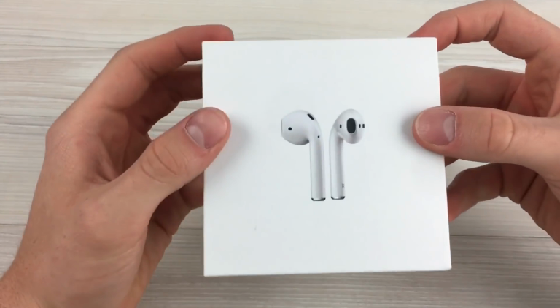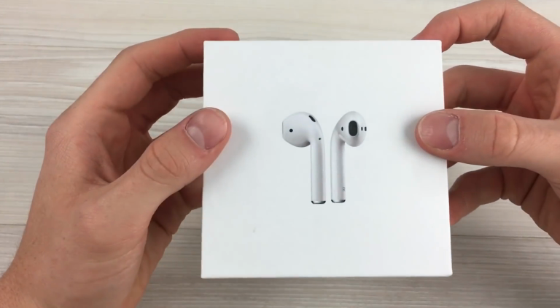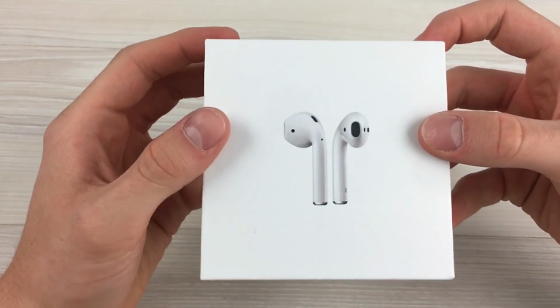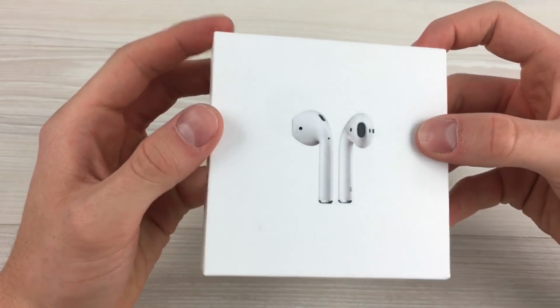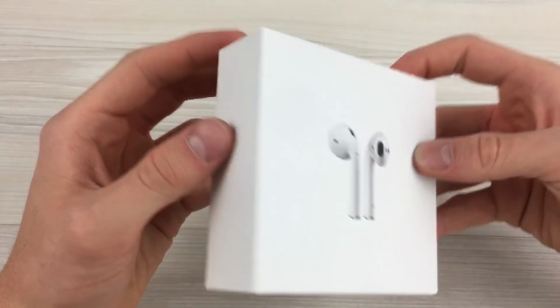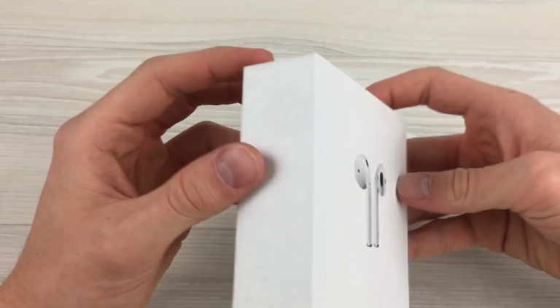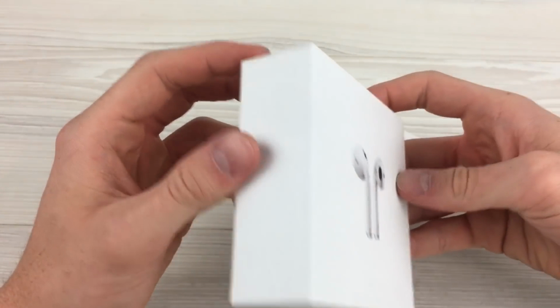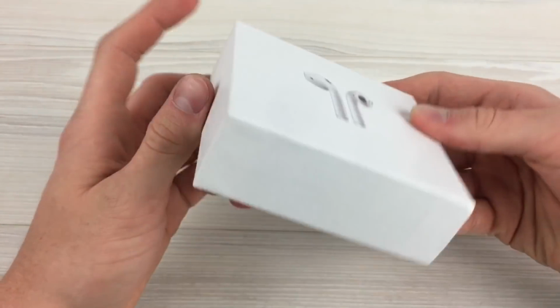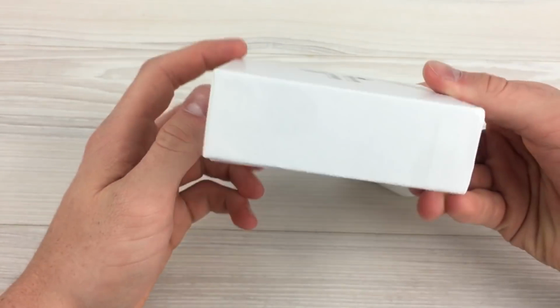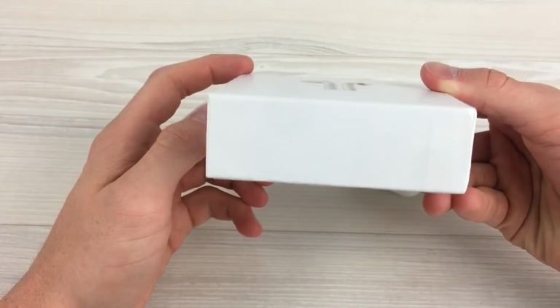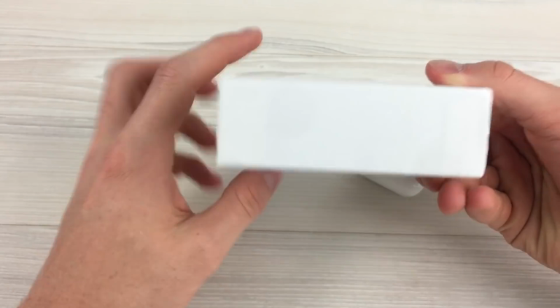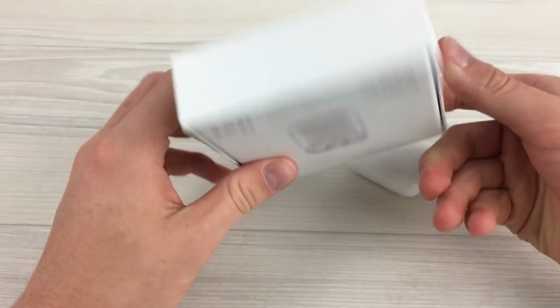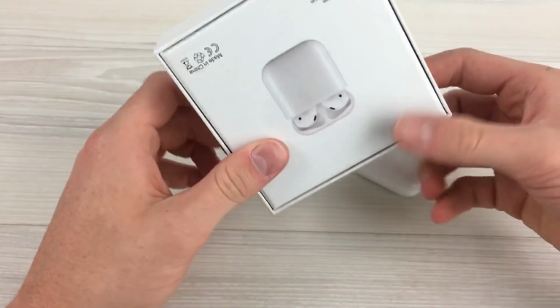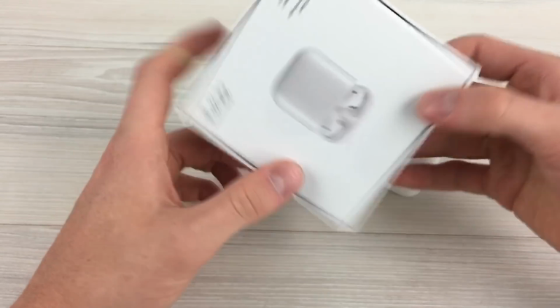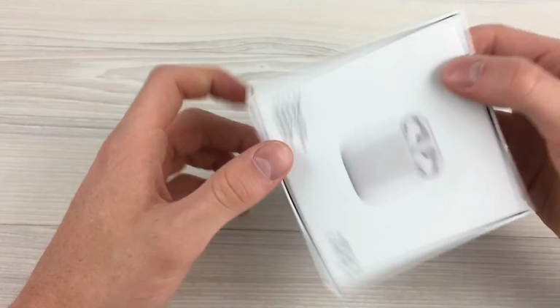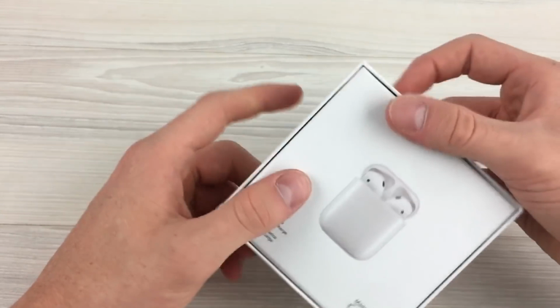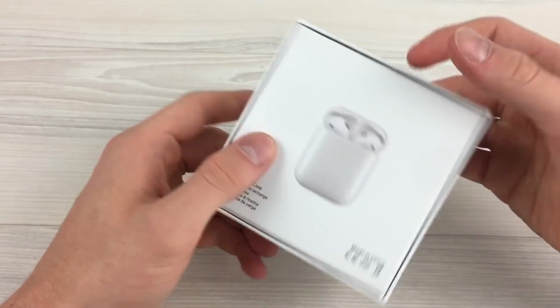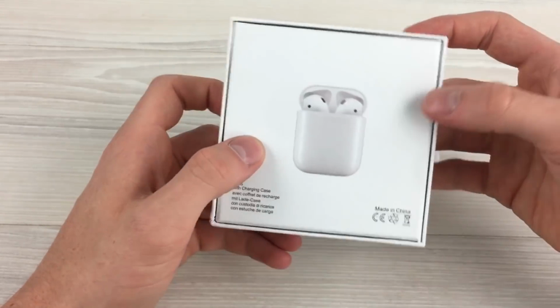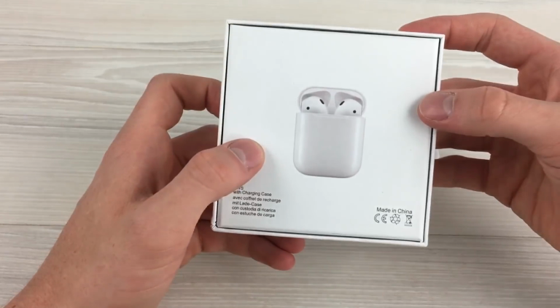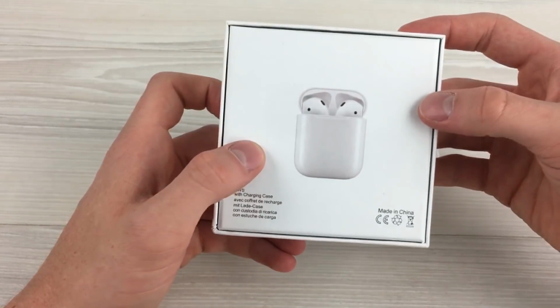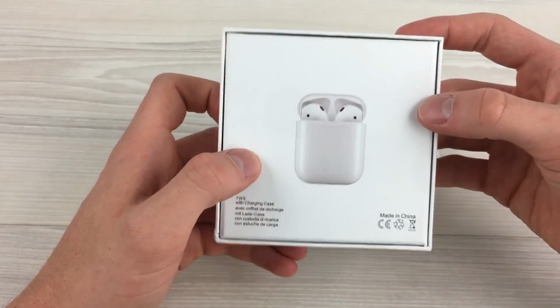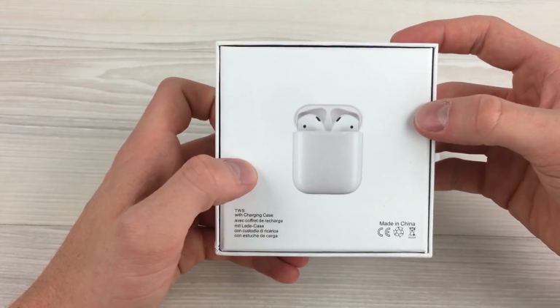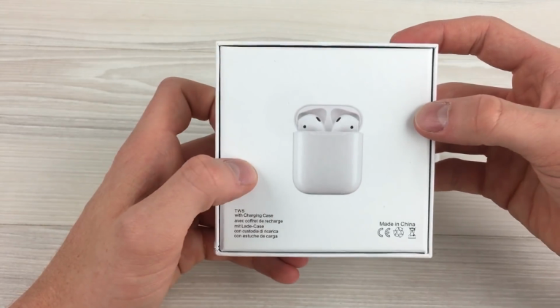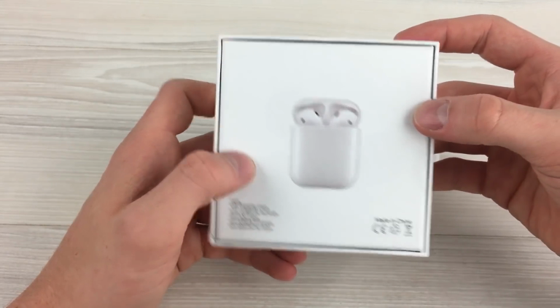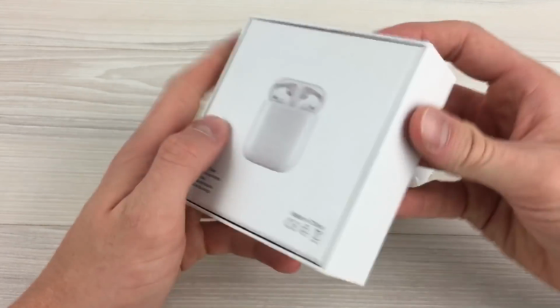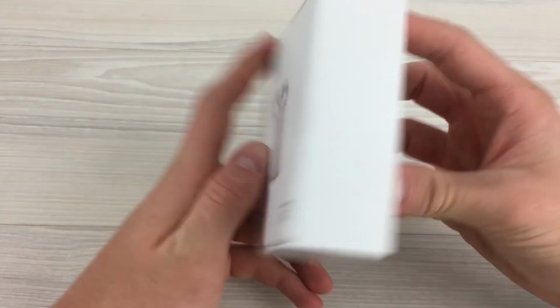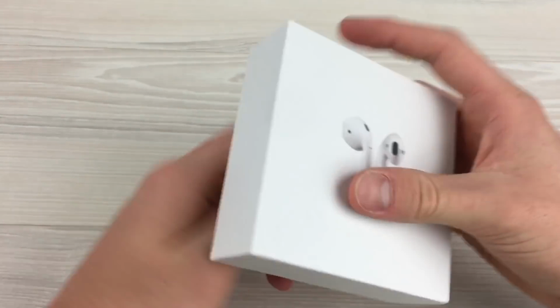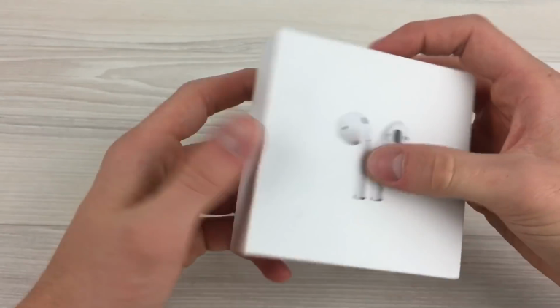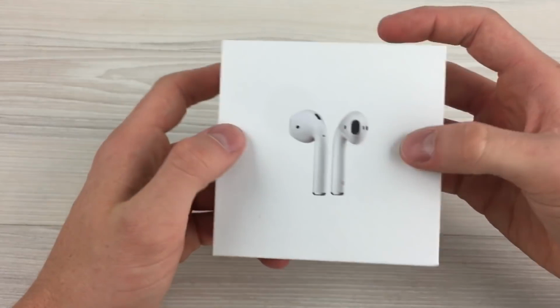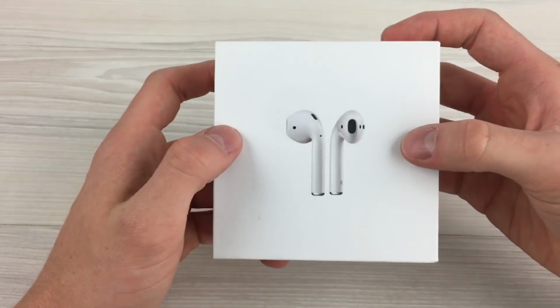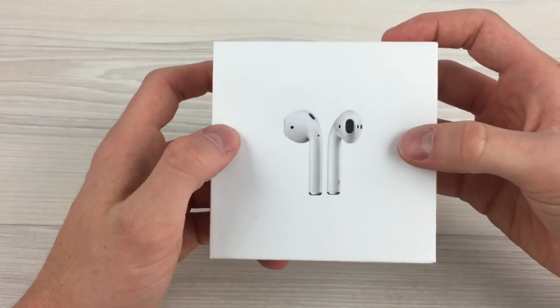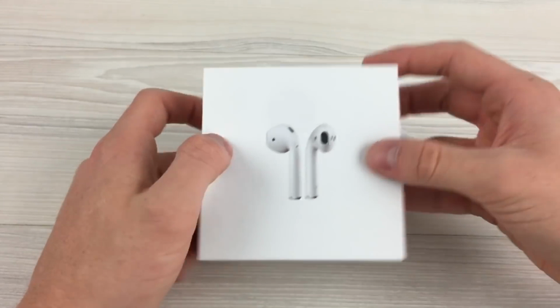I'll be using the CA scoring method in this video. The max score that these headphones can achieve is 160 points. So keep that in mind.